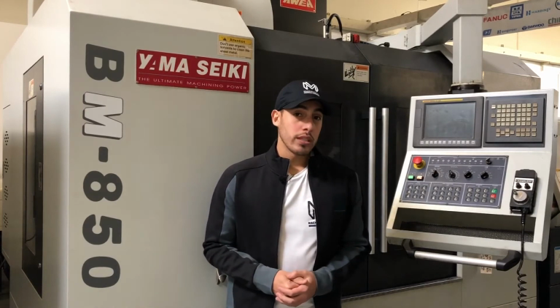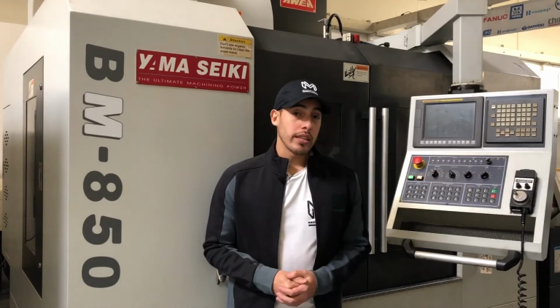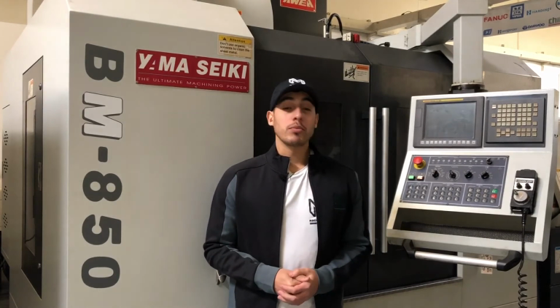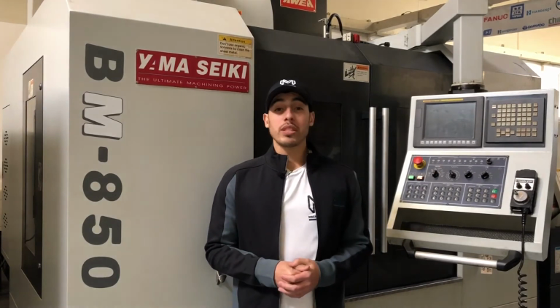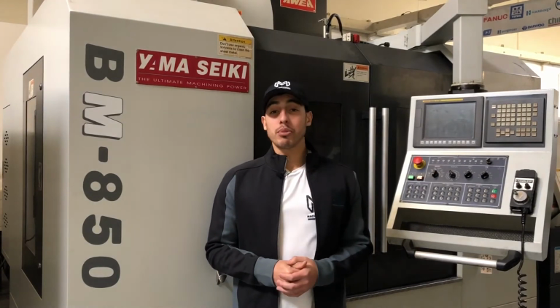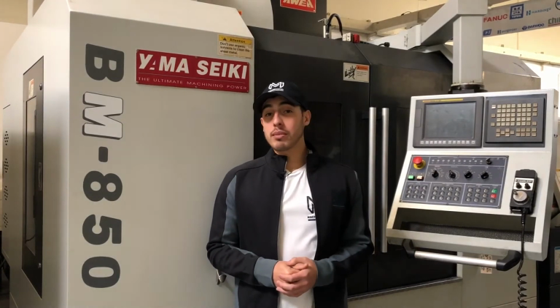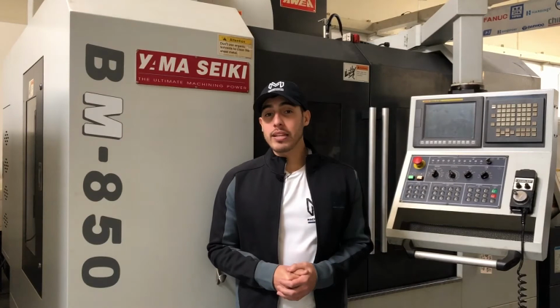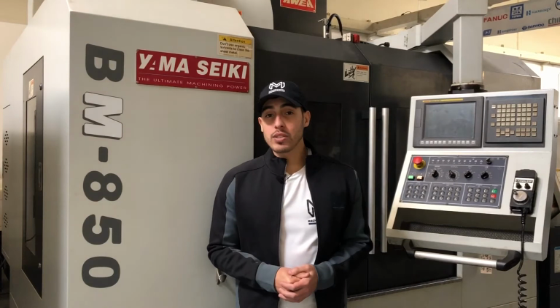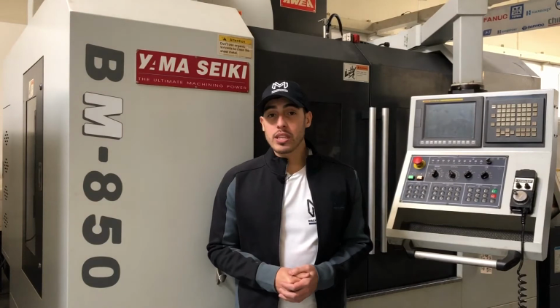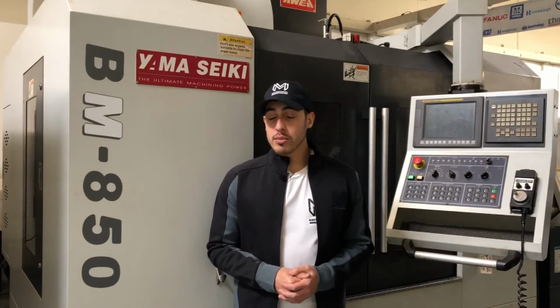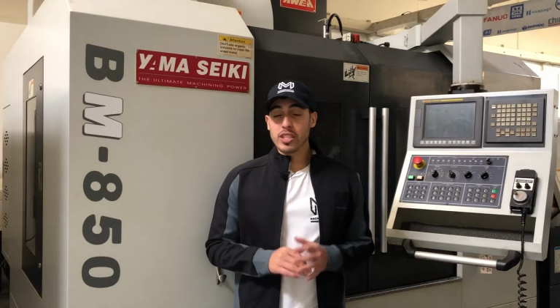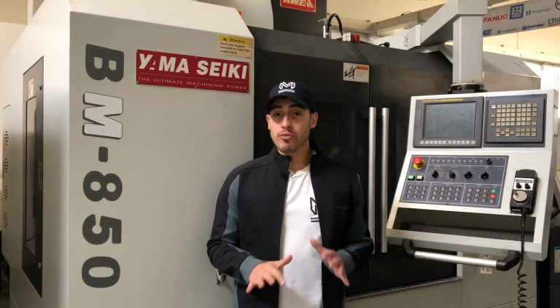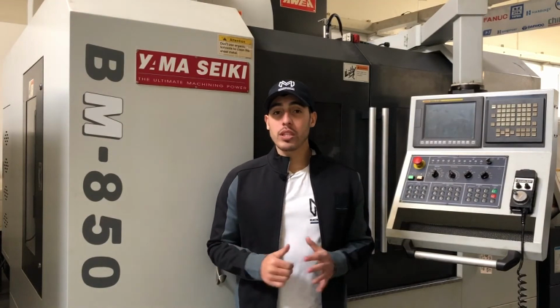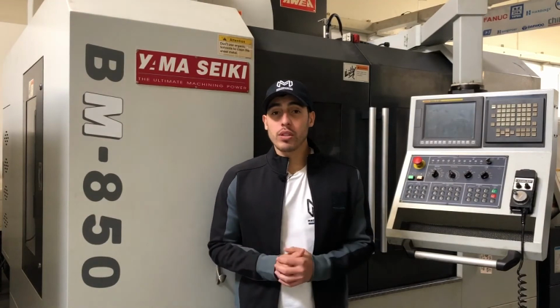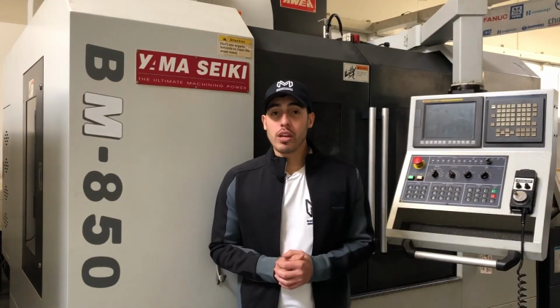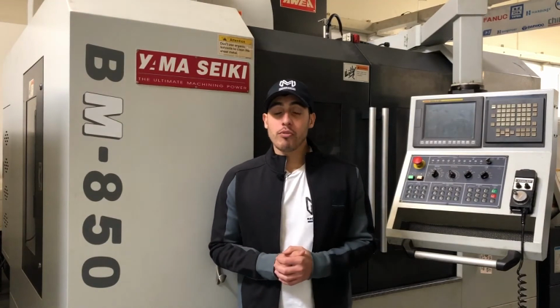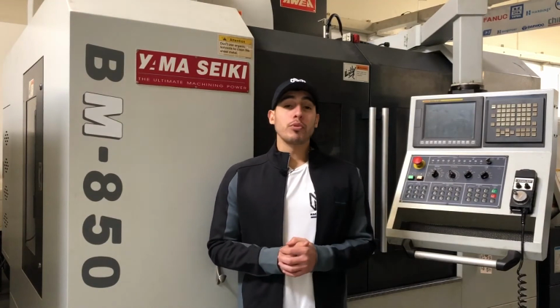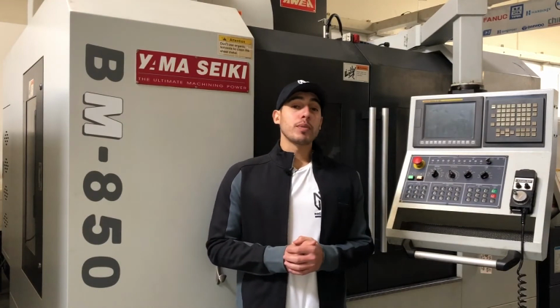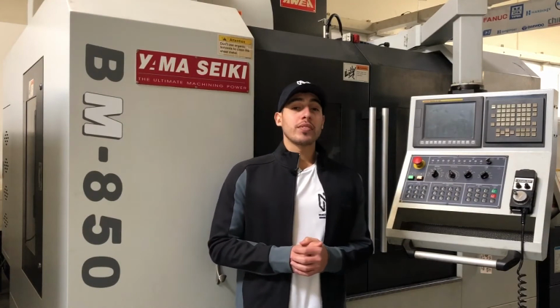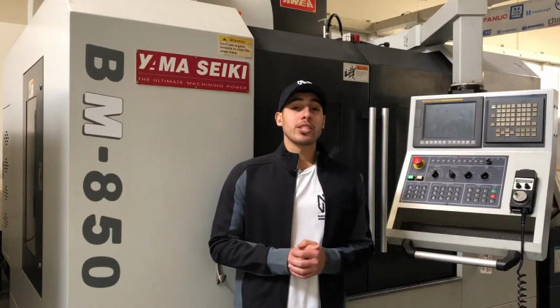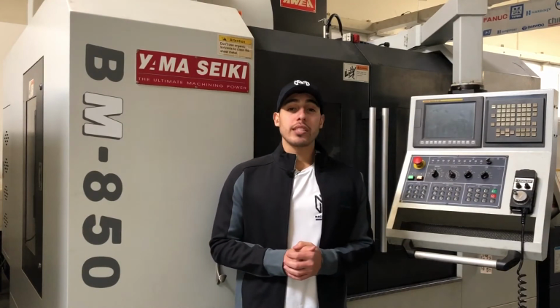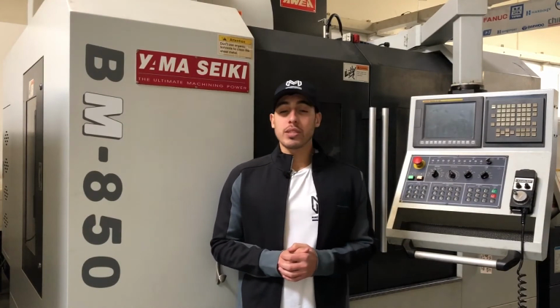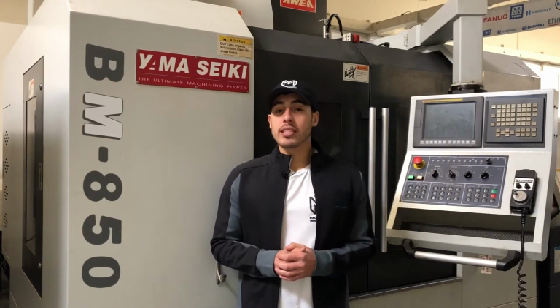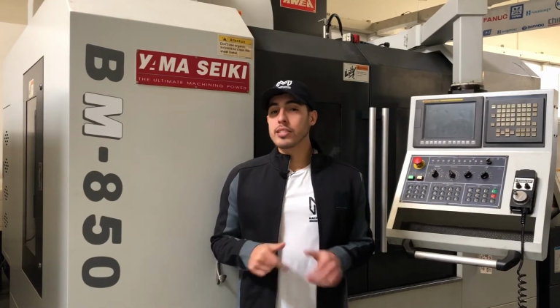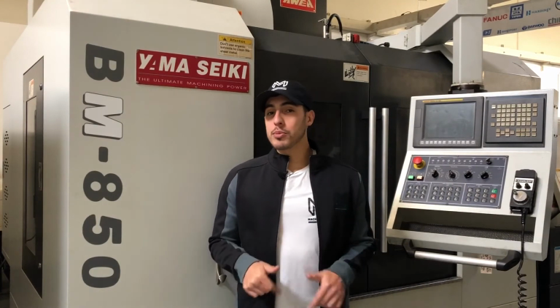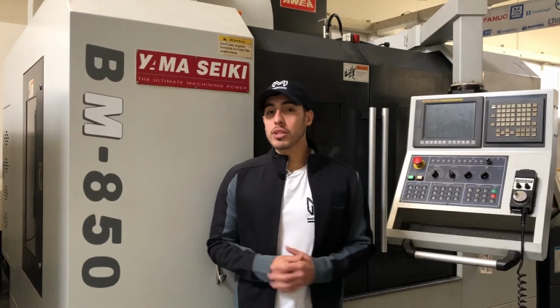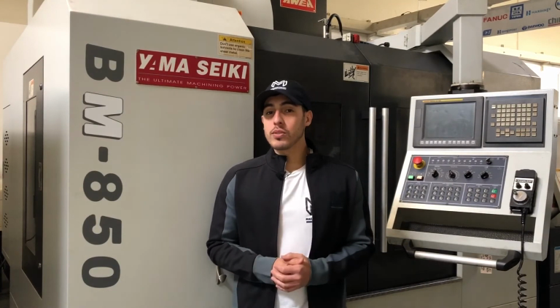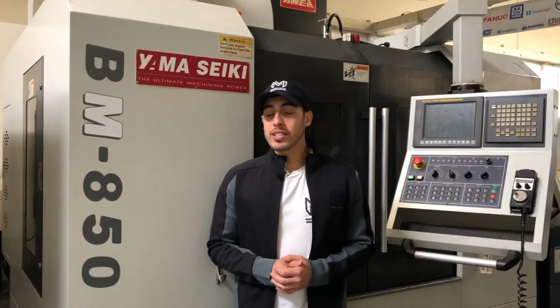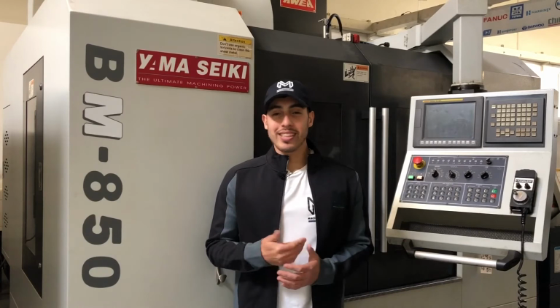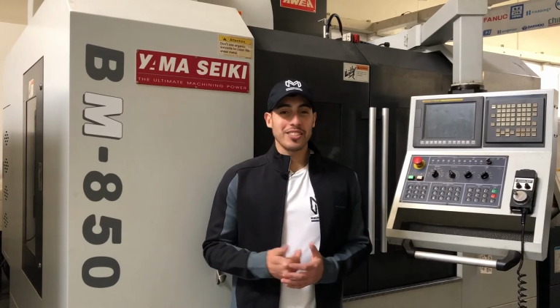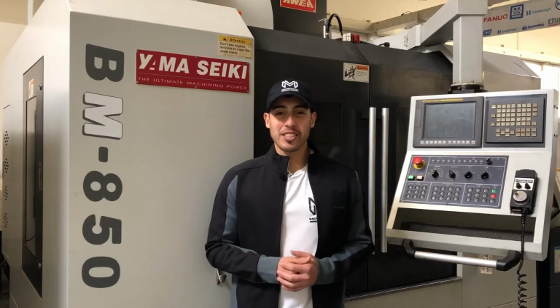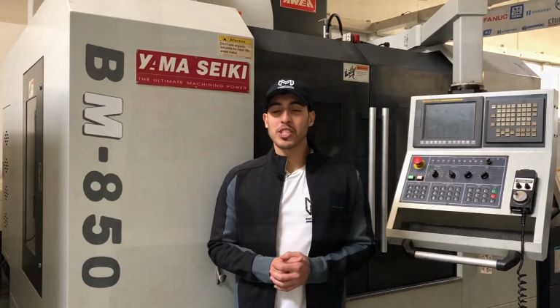It comes with the books and manuals. This machine is fully loaded. For full specifications I will list it in the description below. Let's take a look at this machine.